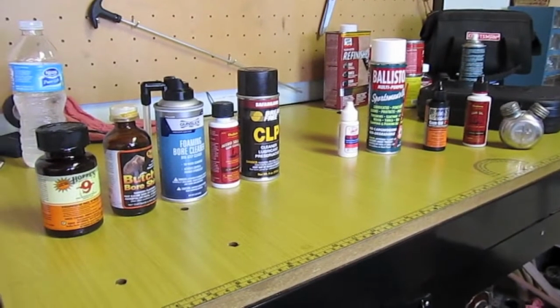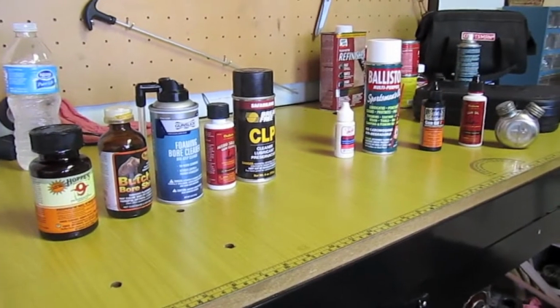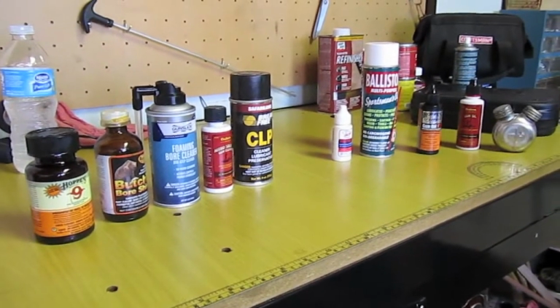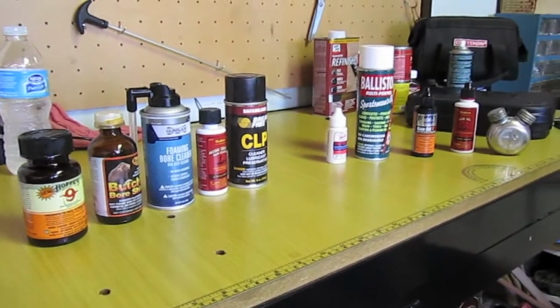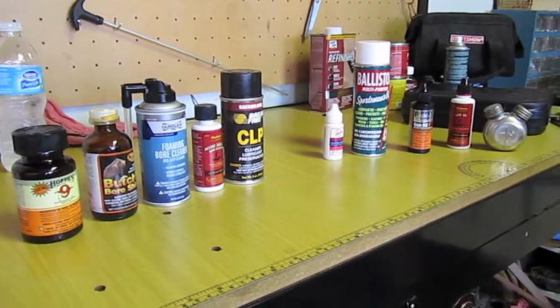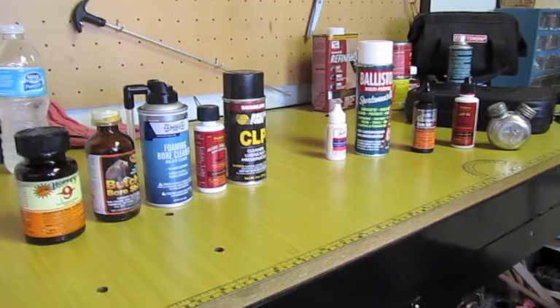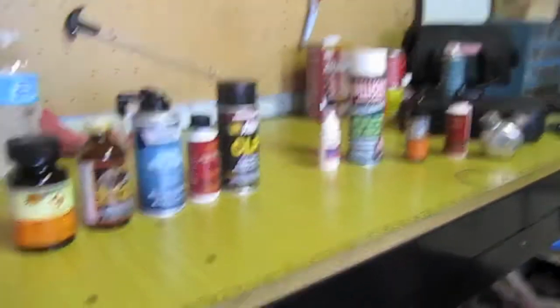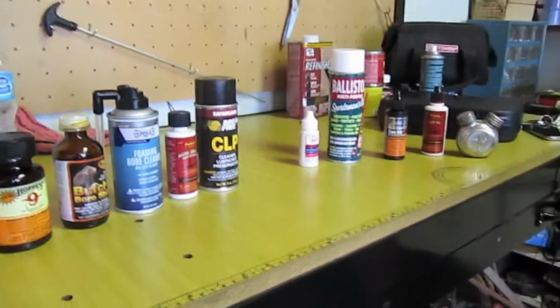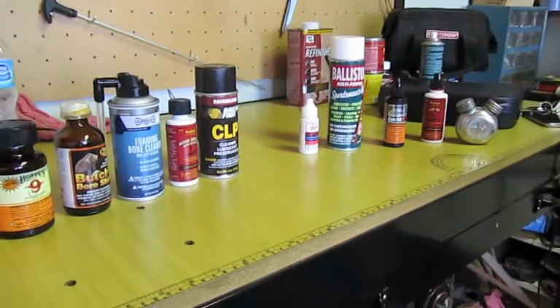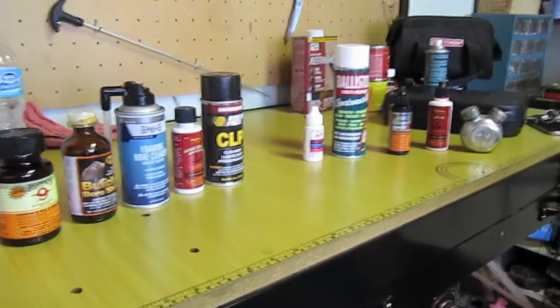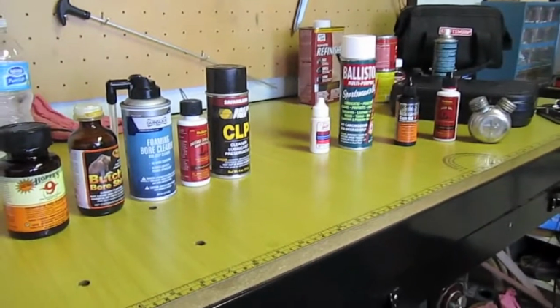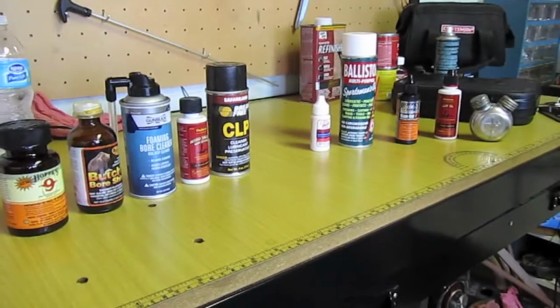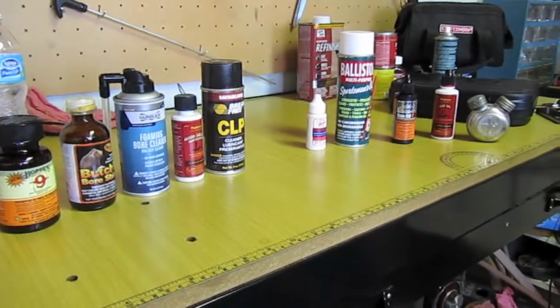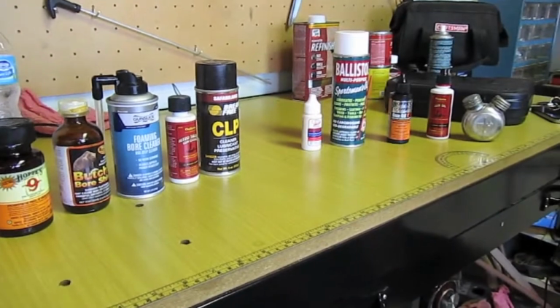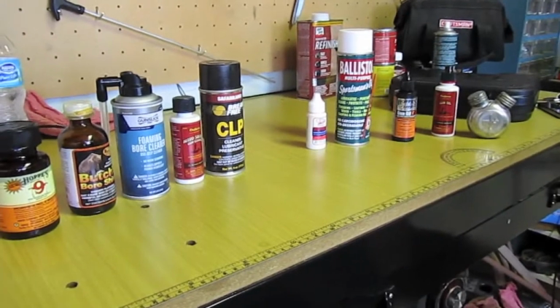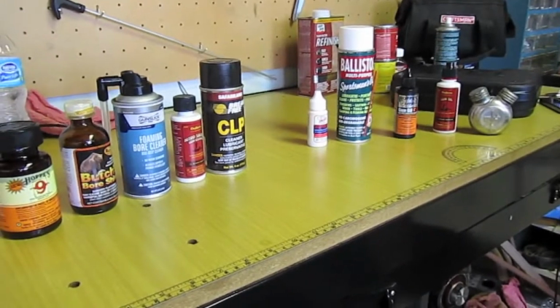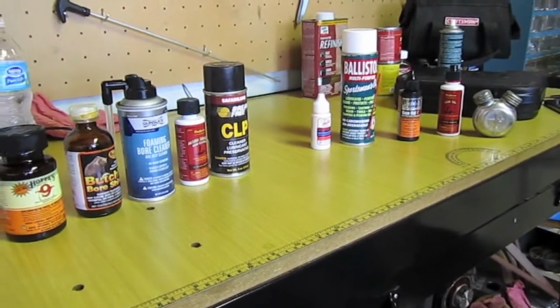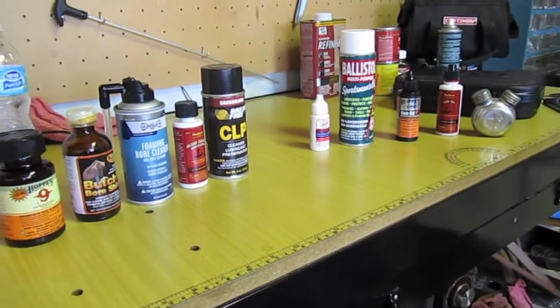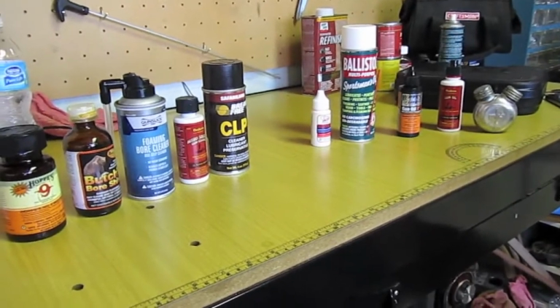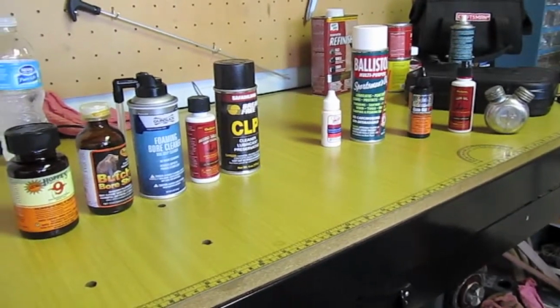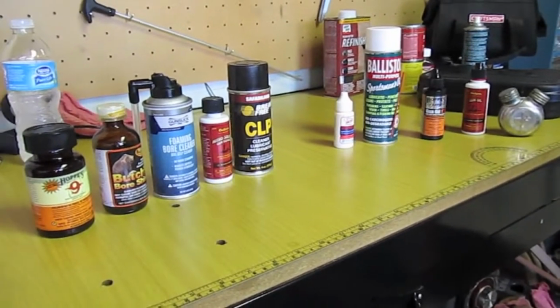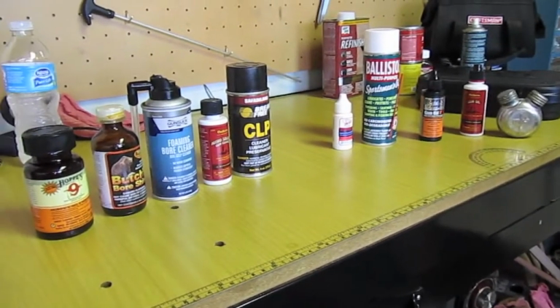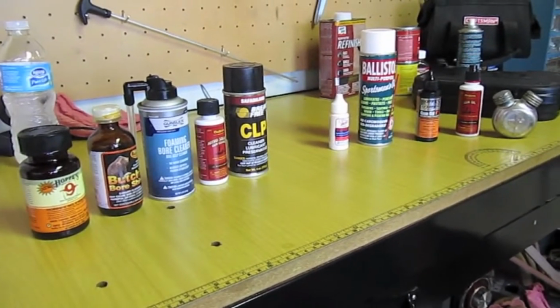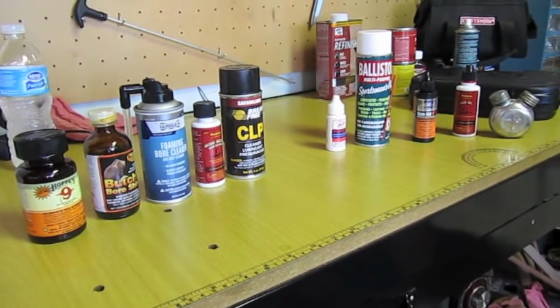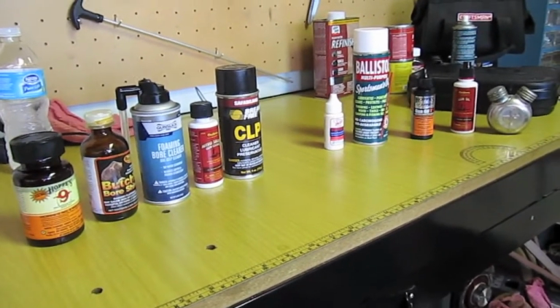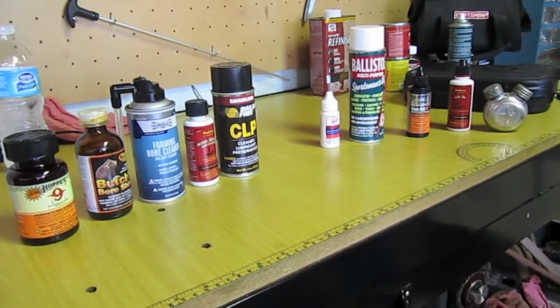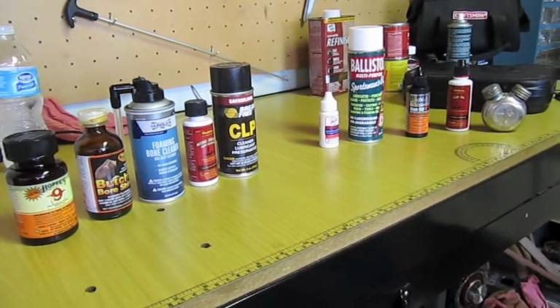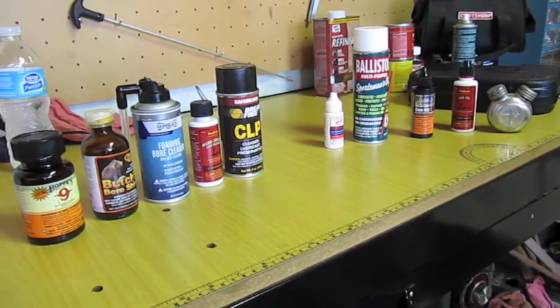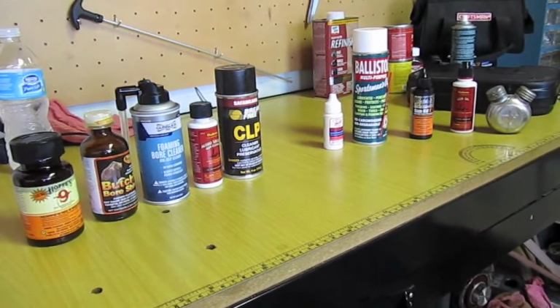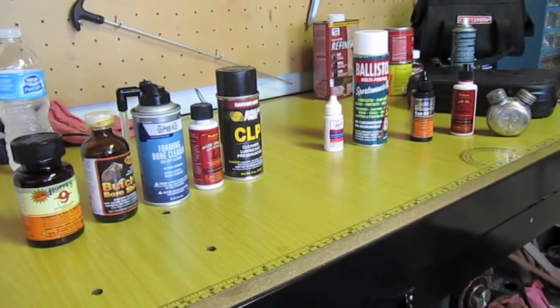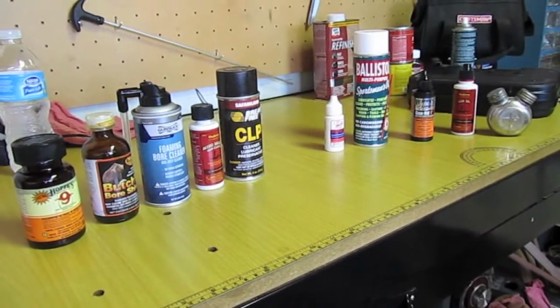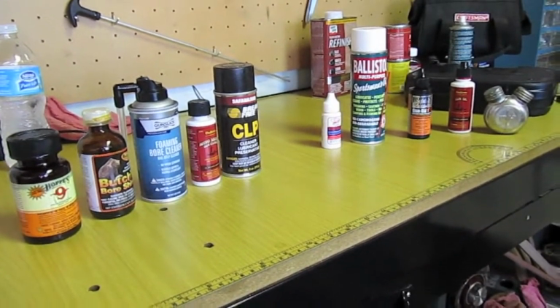Hey YouTube, Slow Coat Gumbers here and today we're going to go over our favorite and least favorite gun solvents and oils.